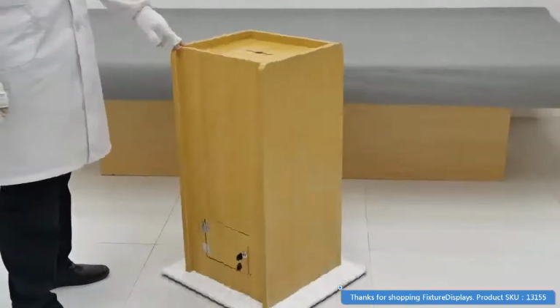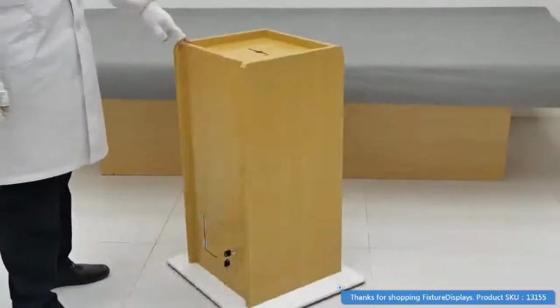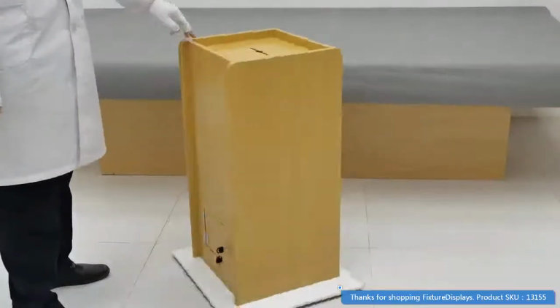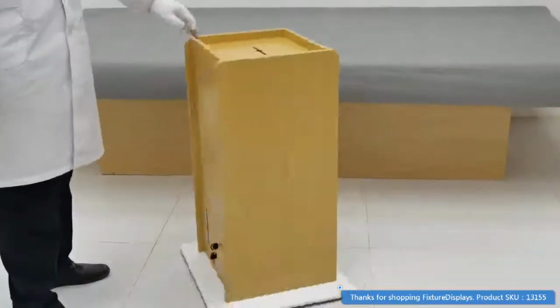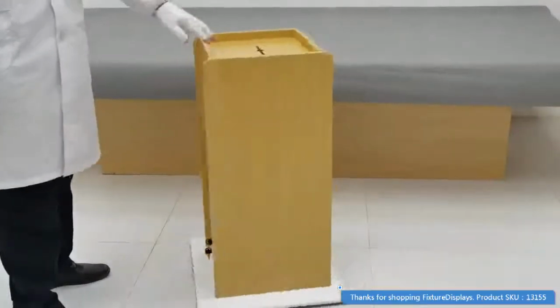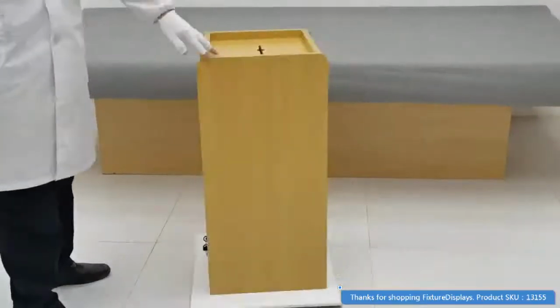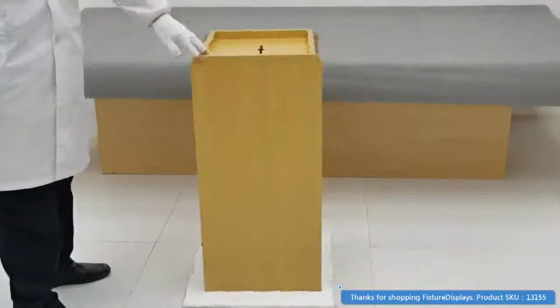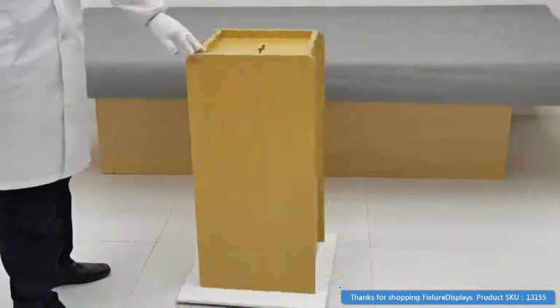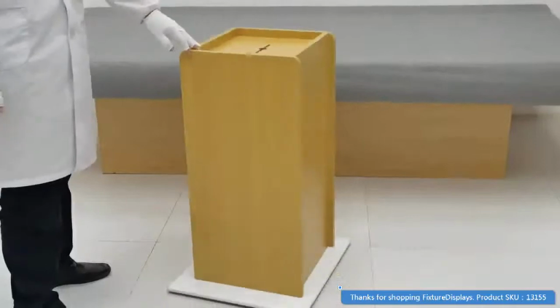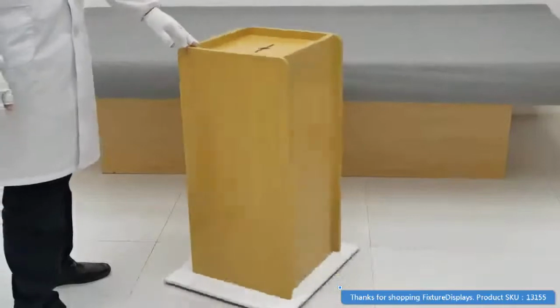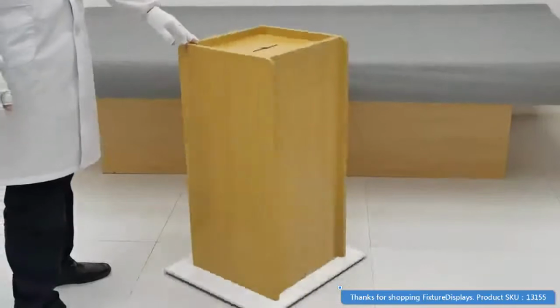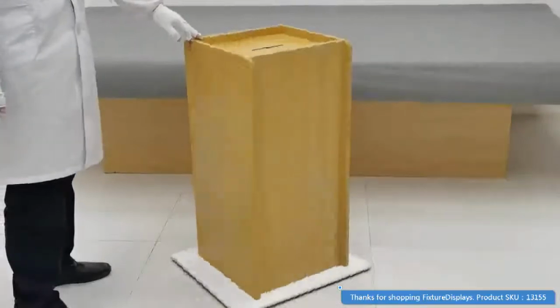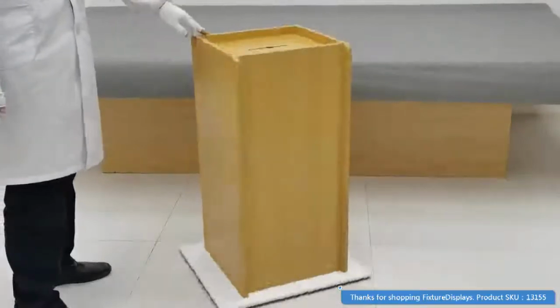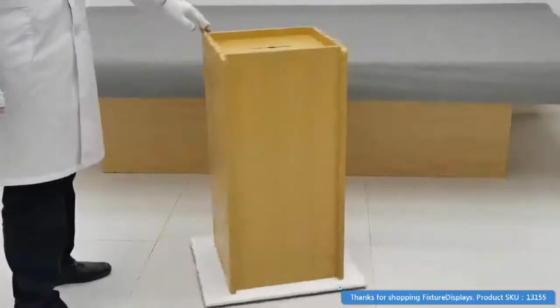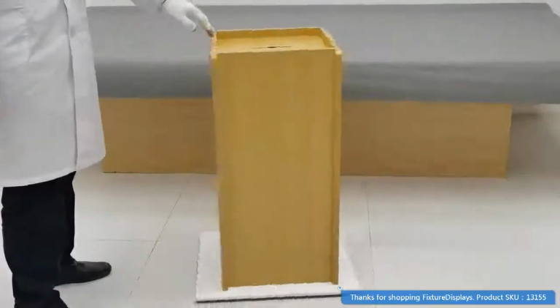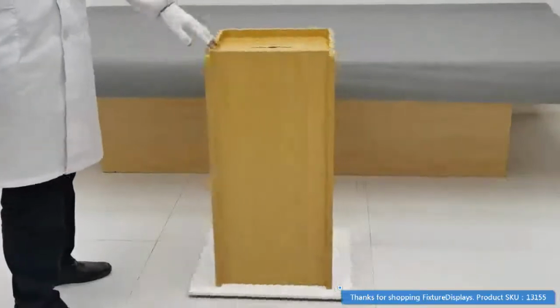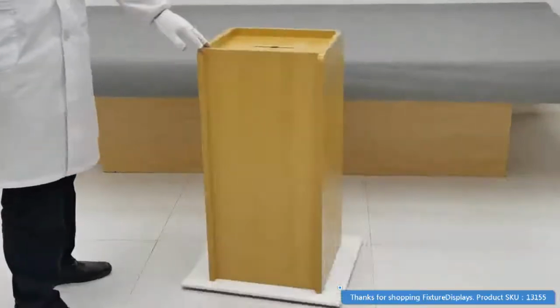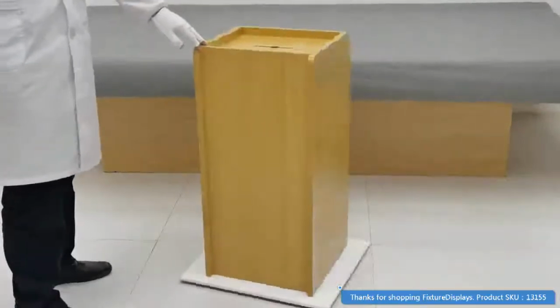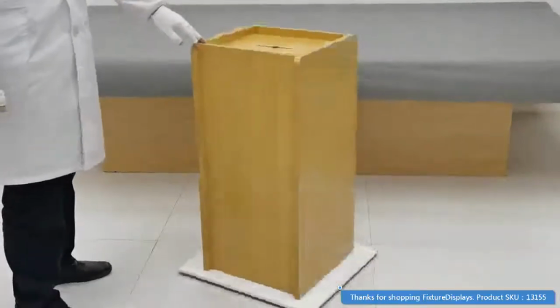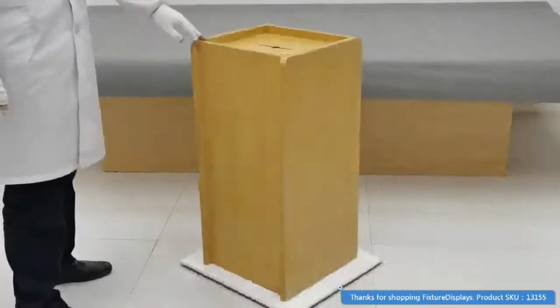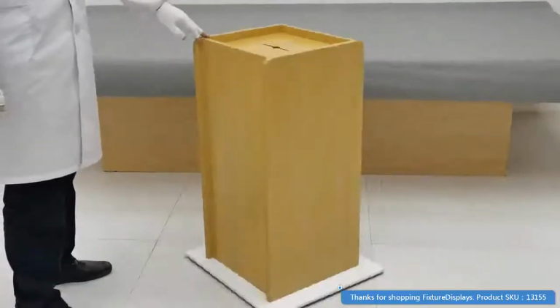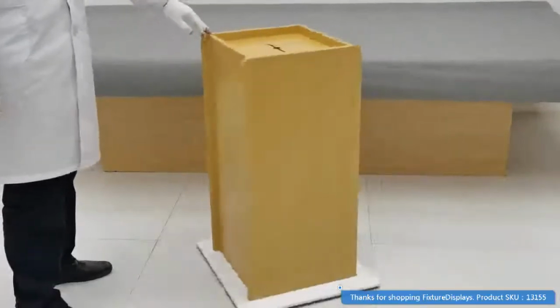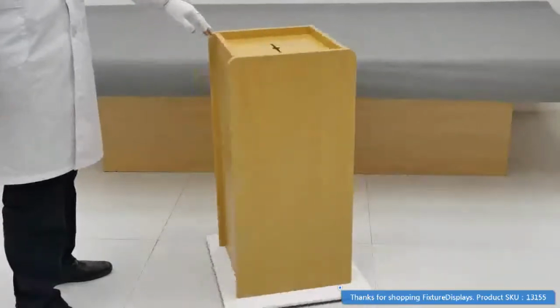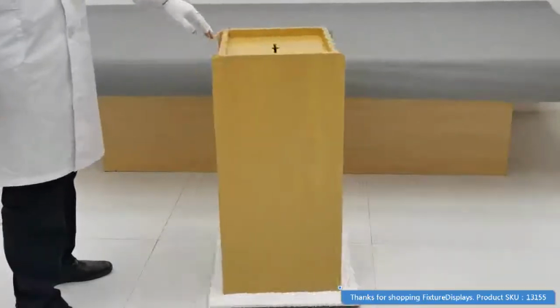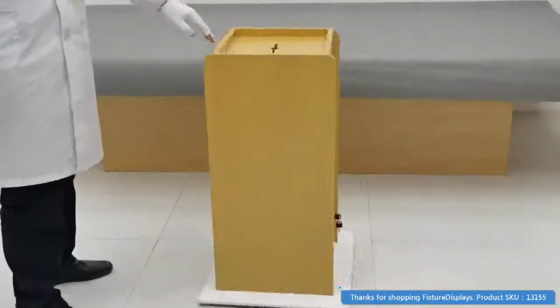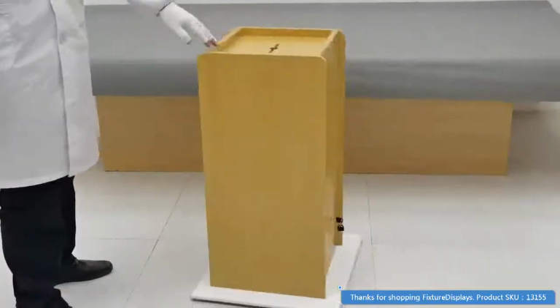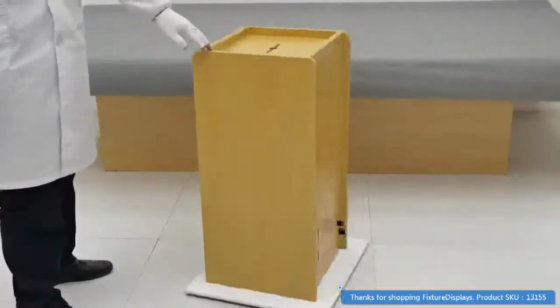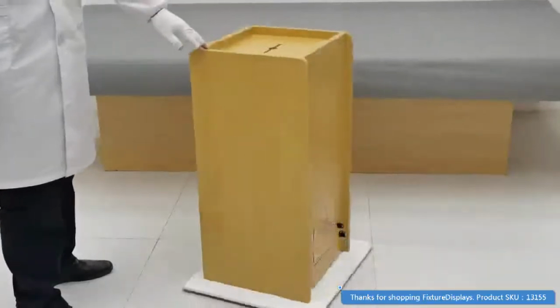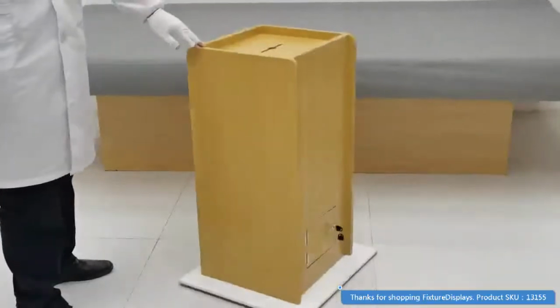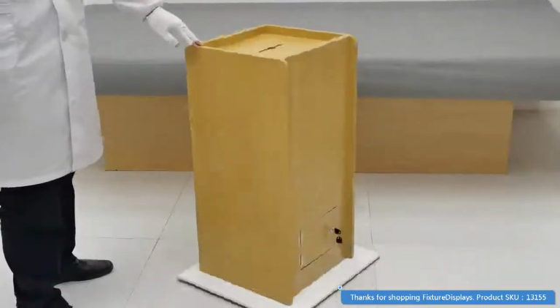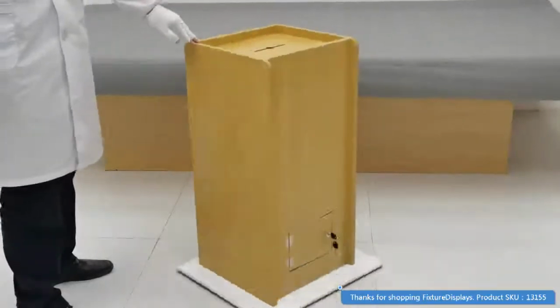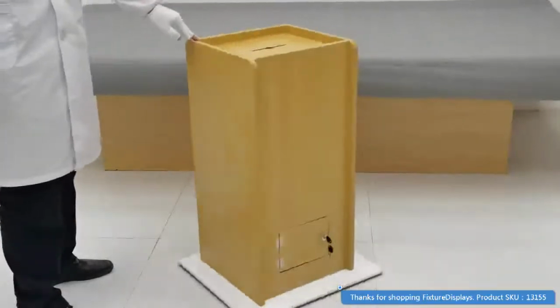Again, we'd like to thank you for purchasing. Feel free to leave any feedback and or reviews at Fixture Displays.